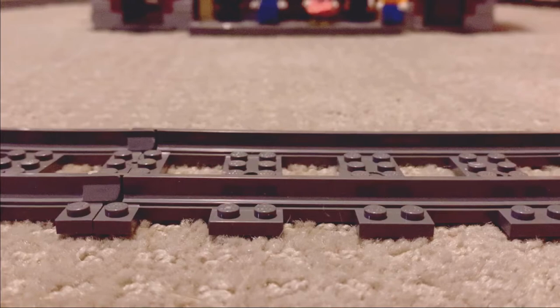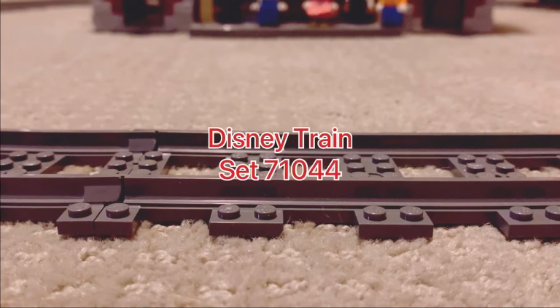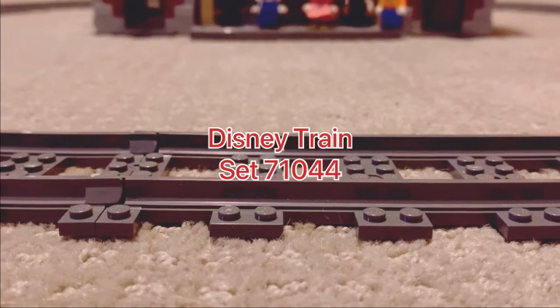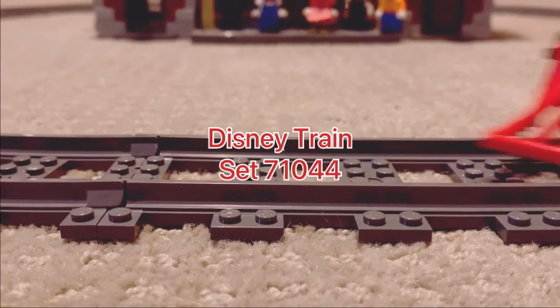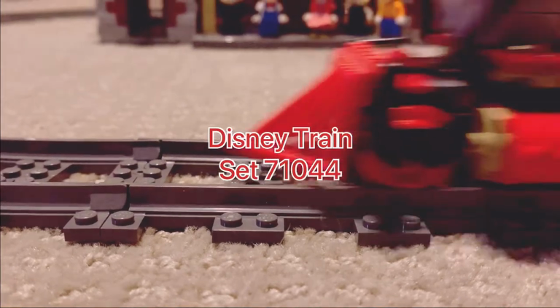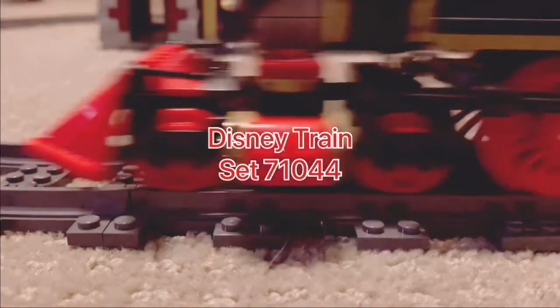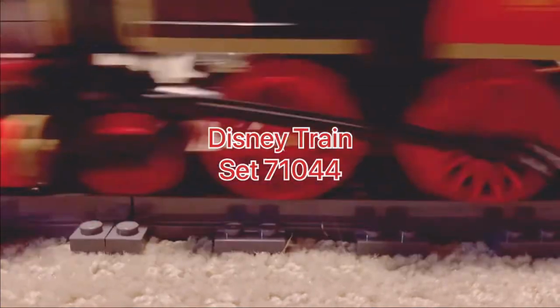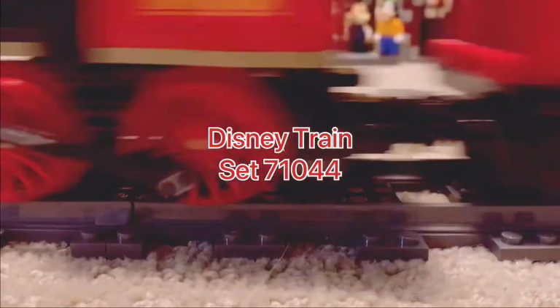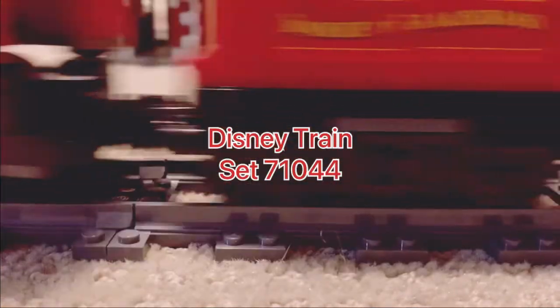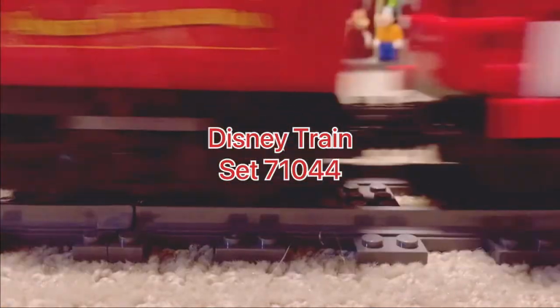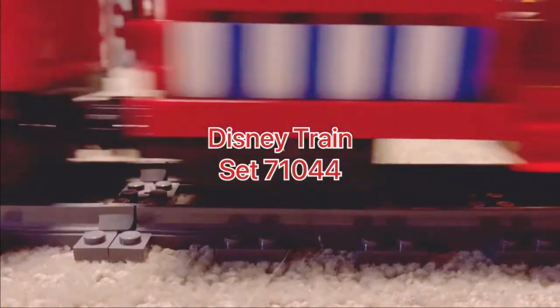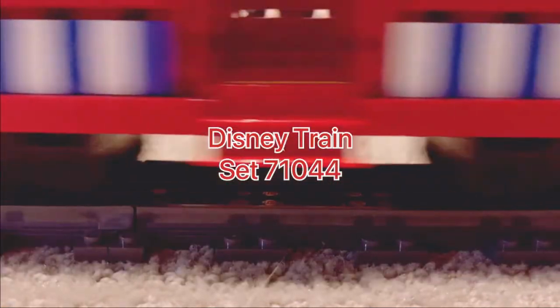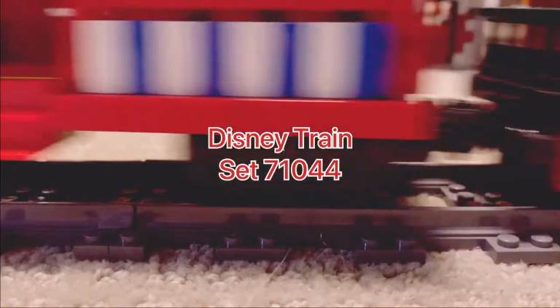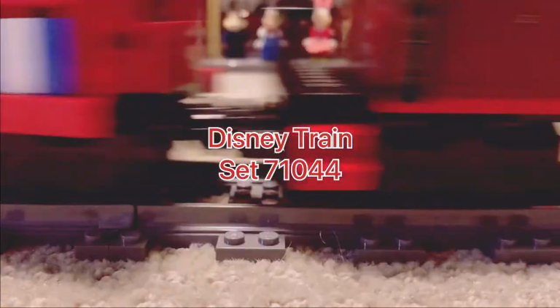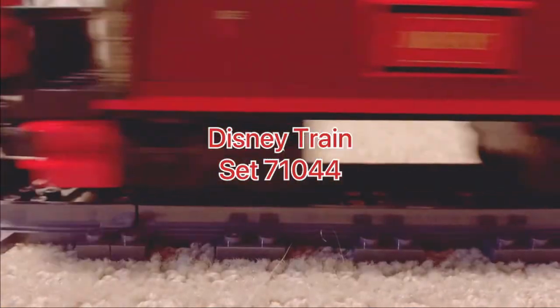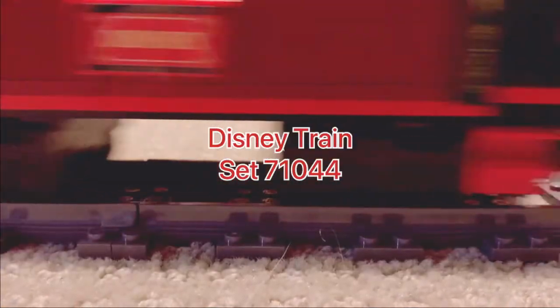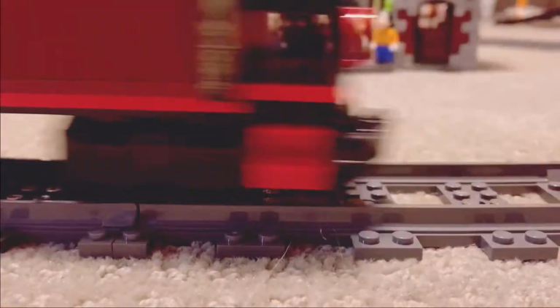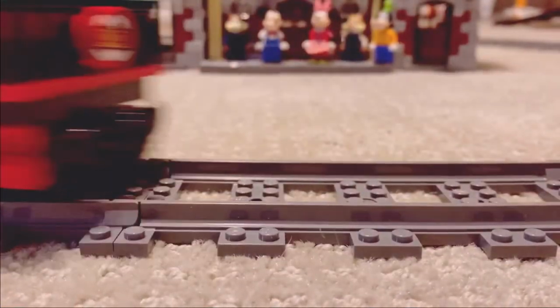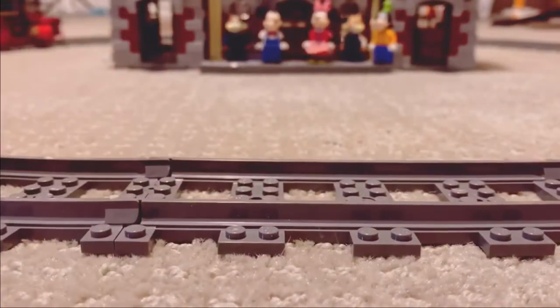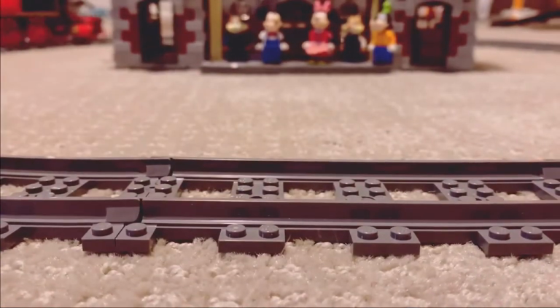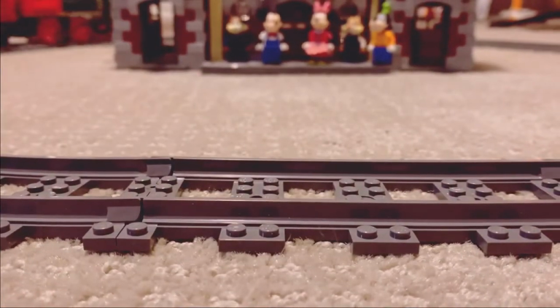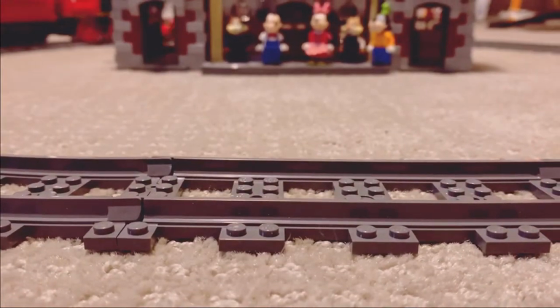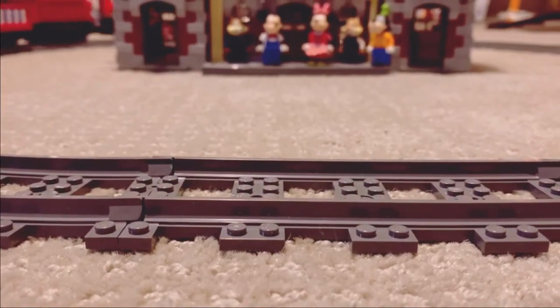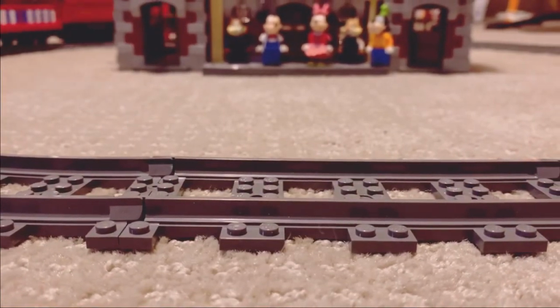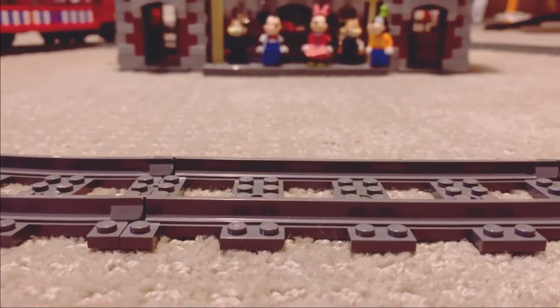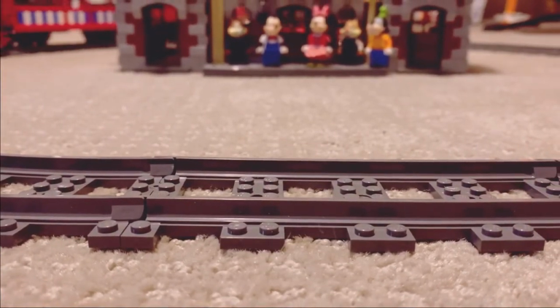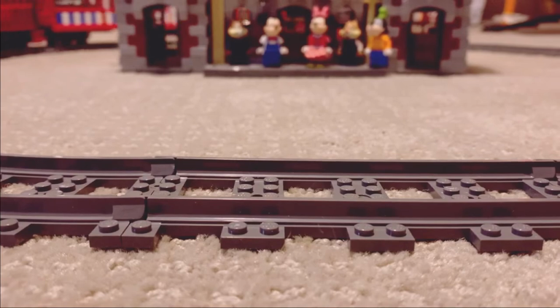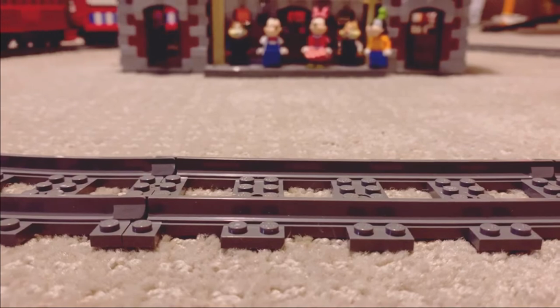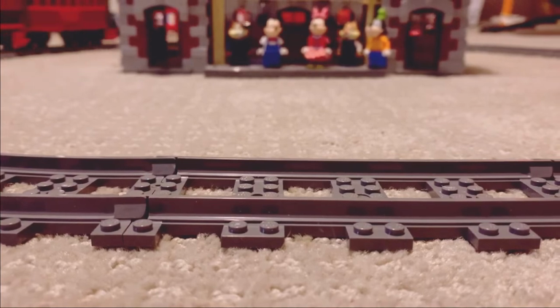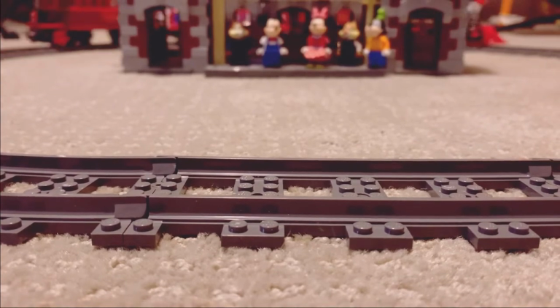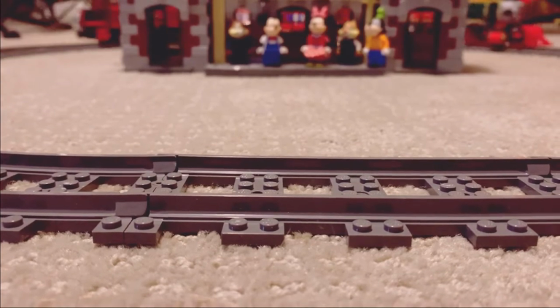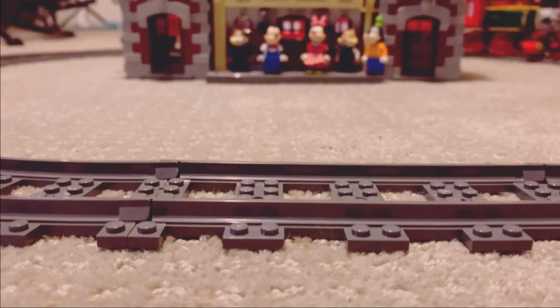Hey guys, we're the Disney World, and this is our first ever Lego review. In this video, we're going to be reviewing Disney's Train and Station.